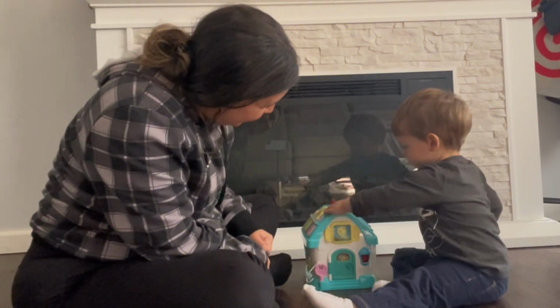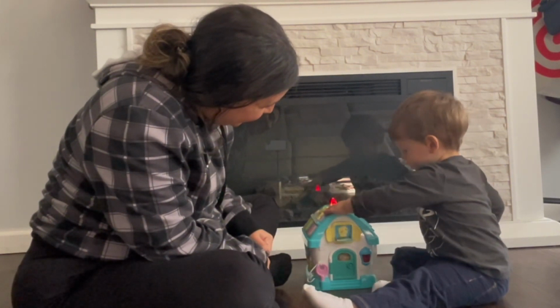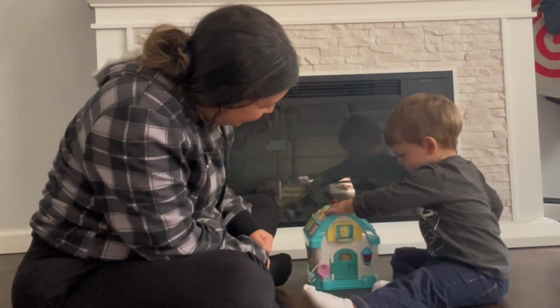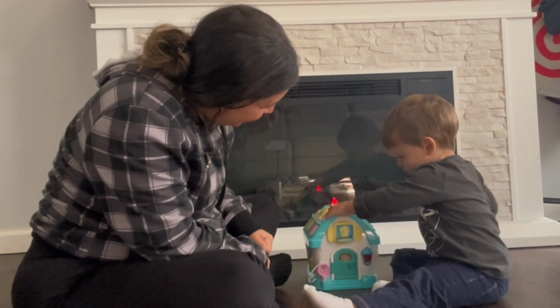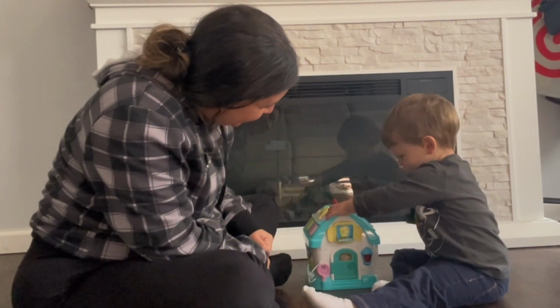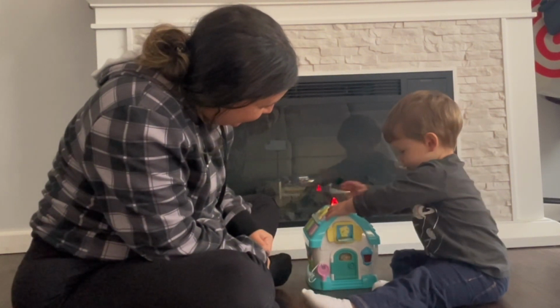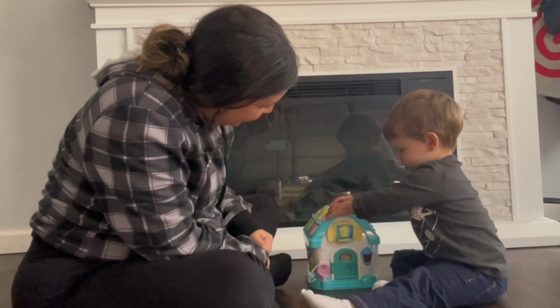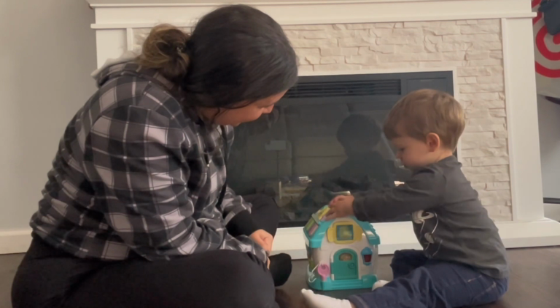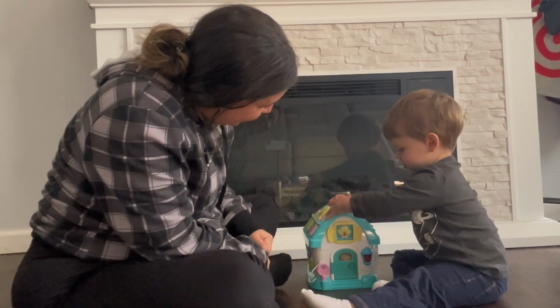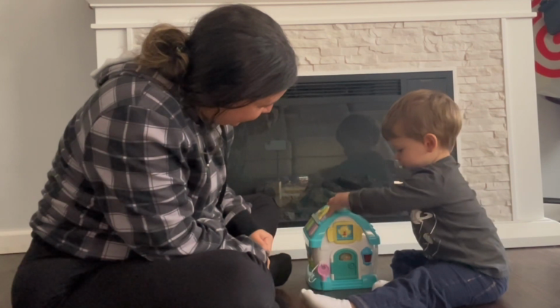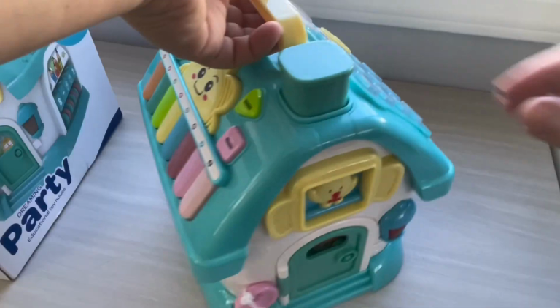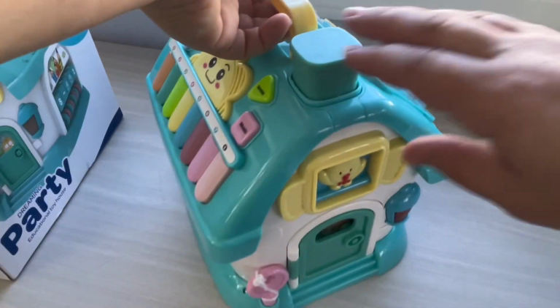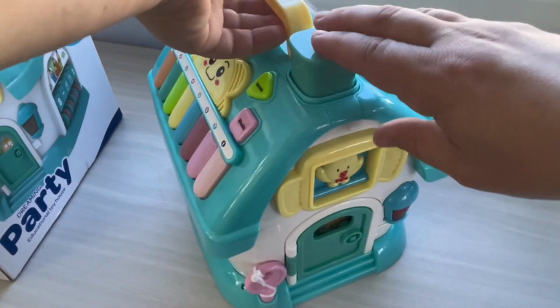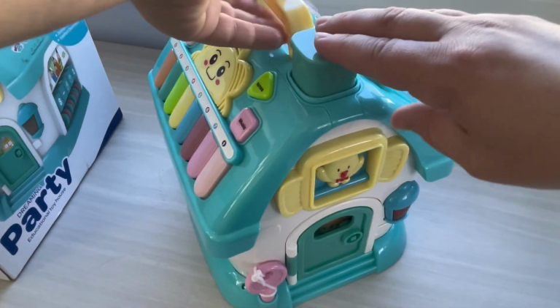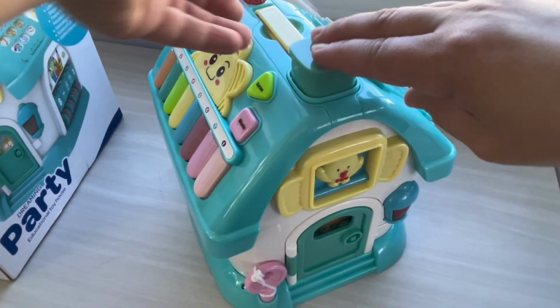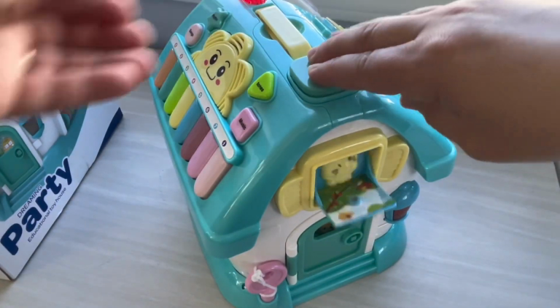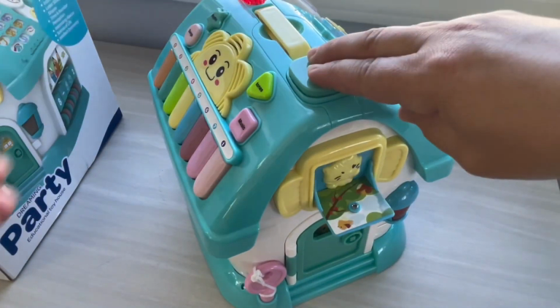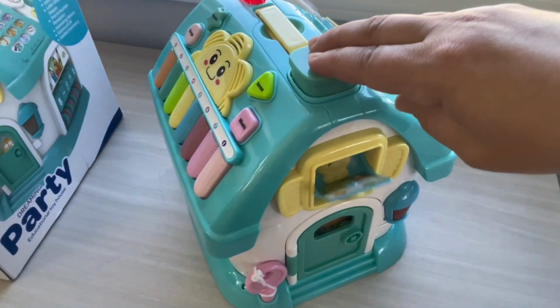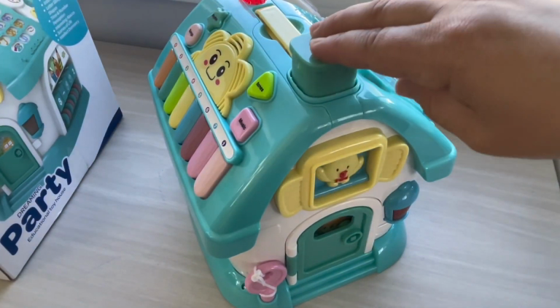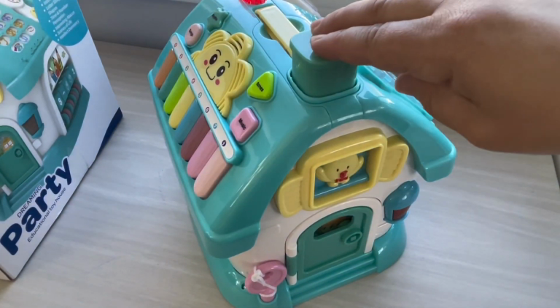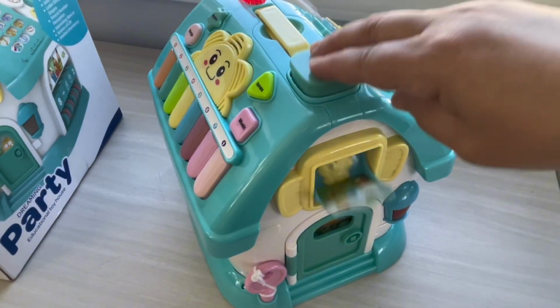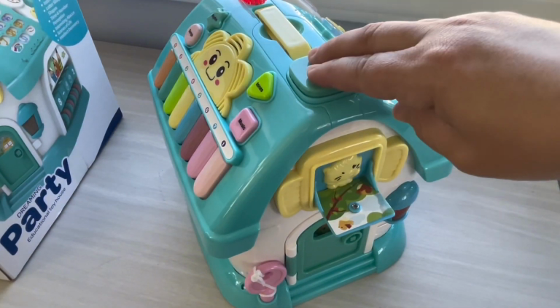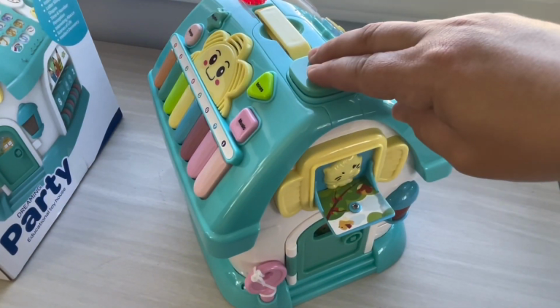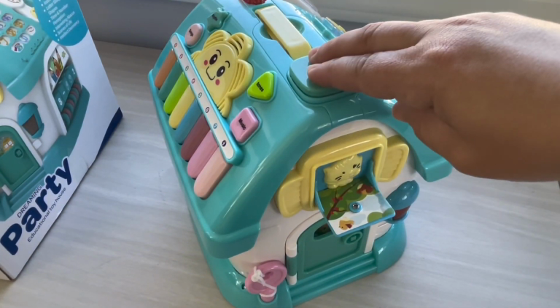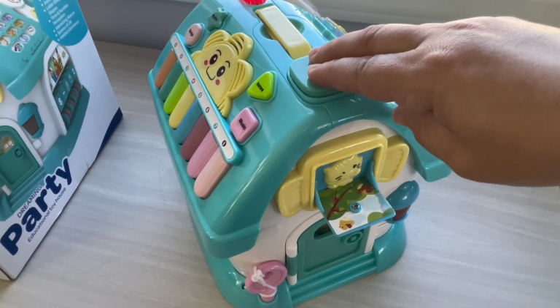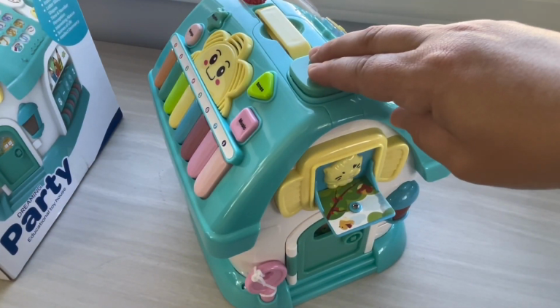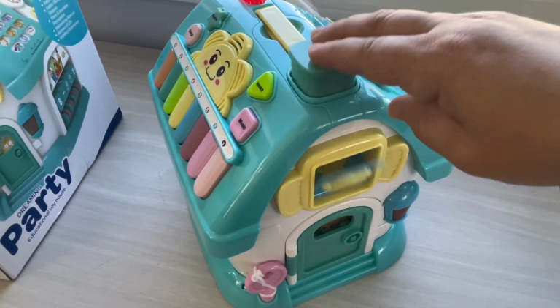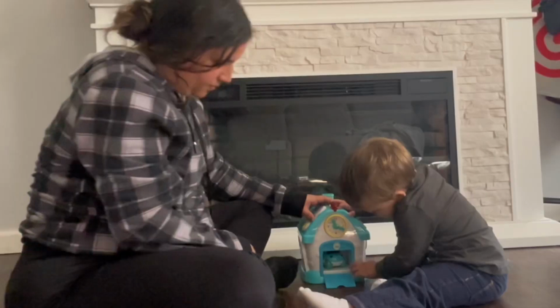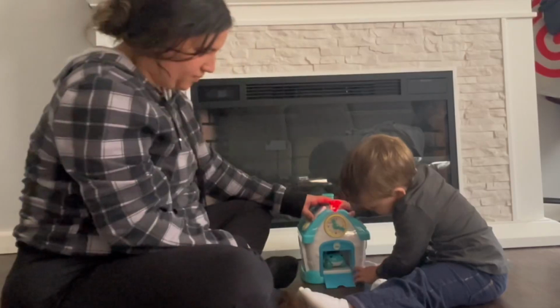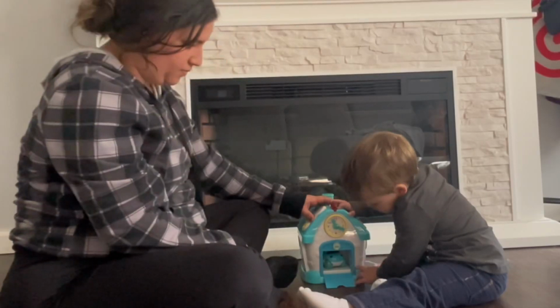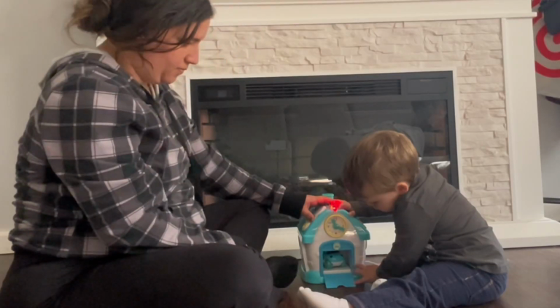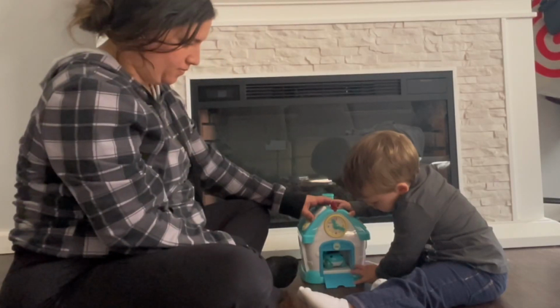He really enjoyed the part where the bird pops out when he pushes down. Here it is close up so you can see how it works.